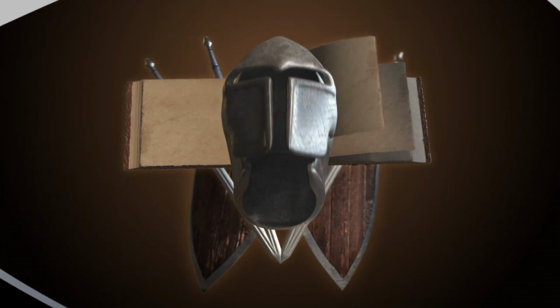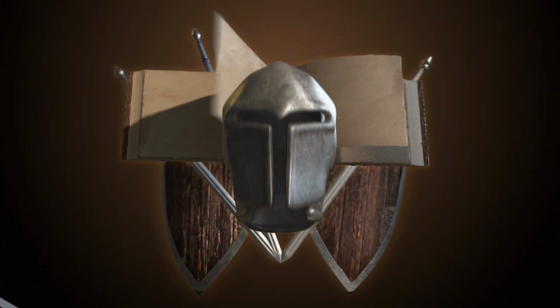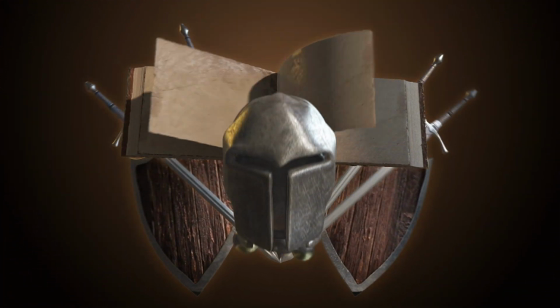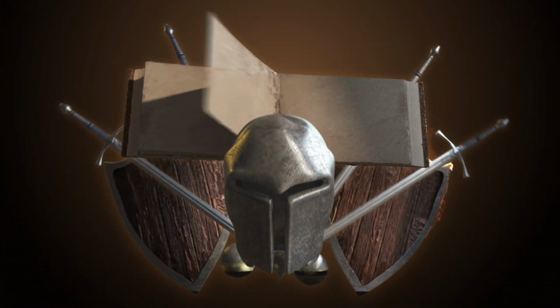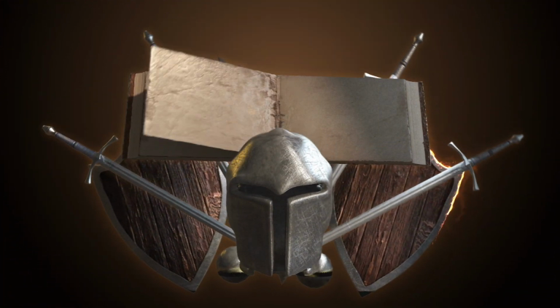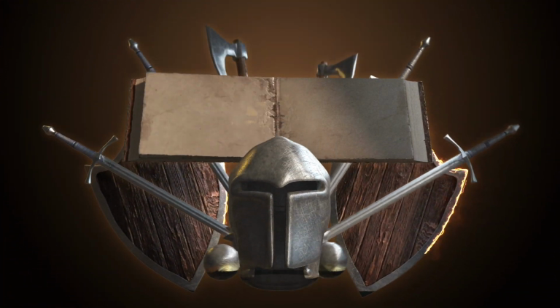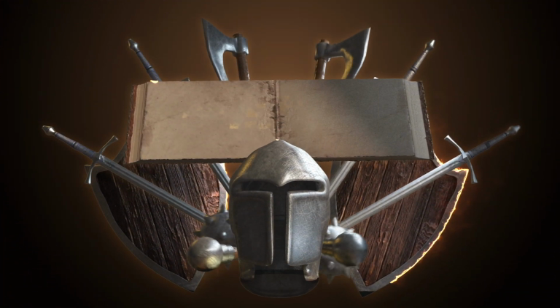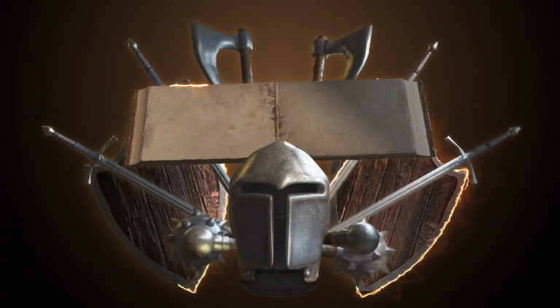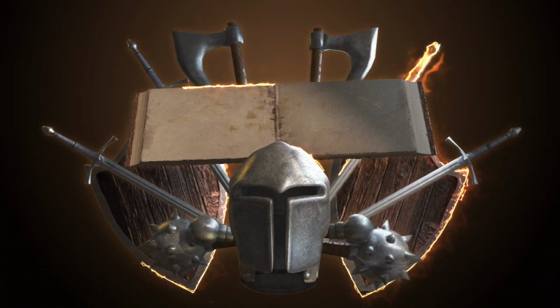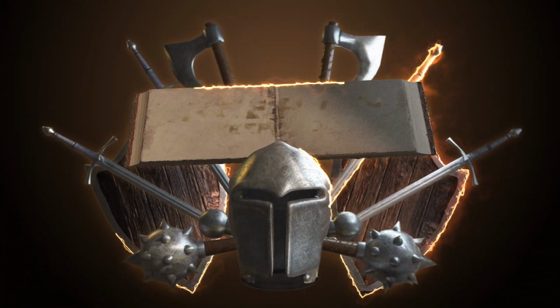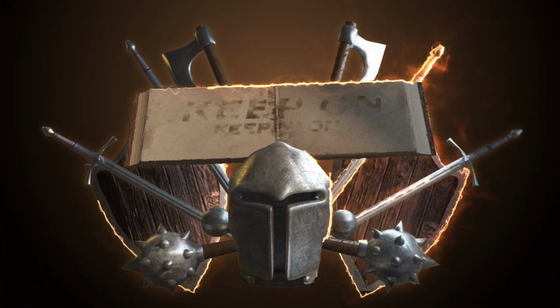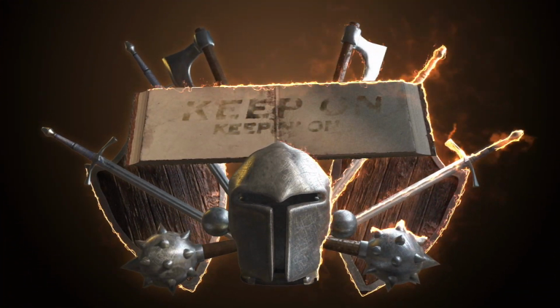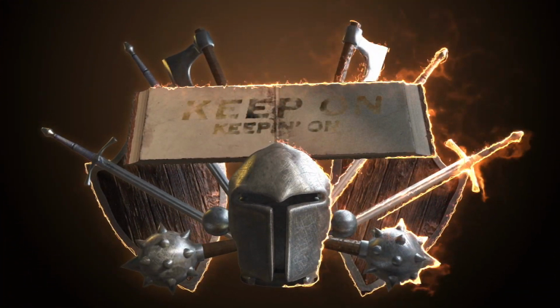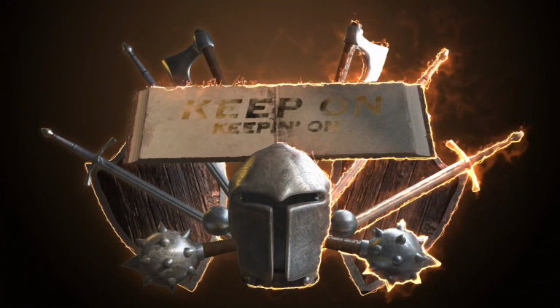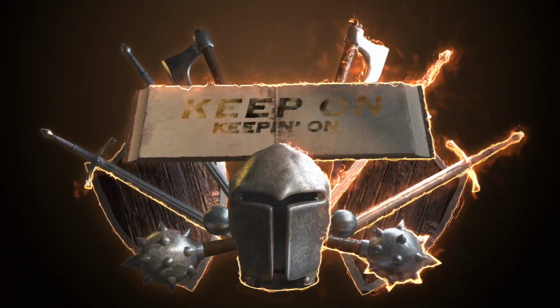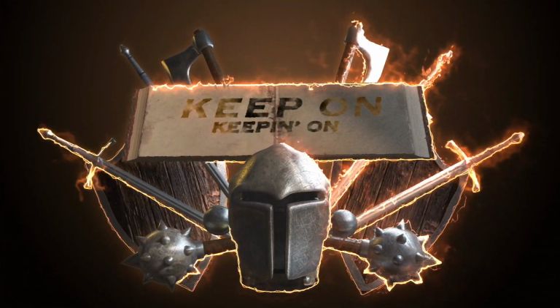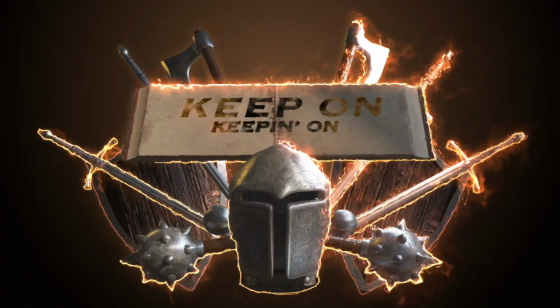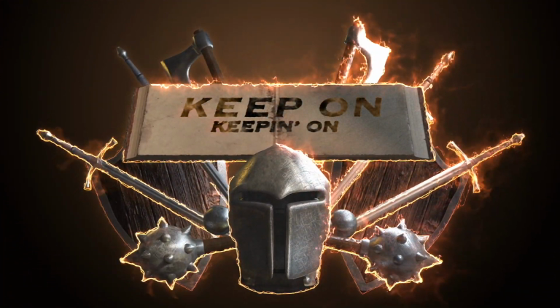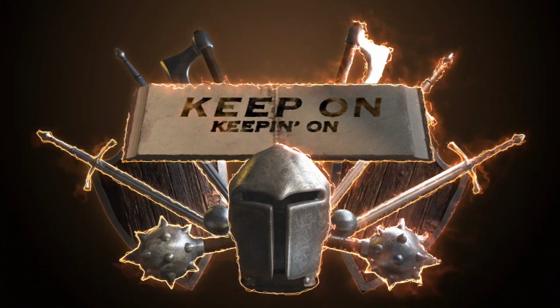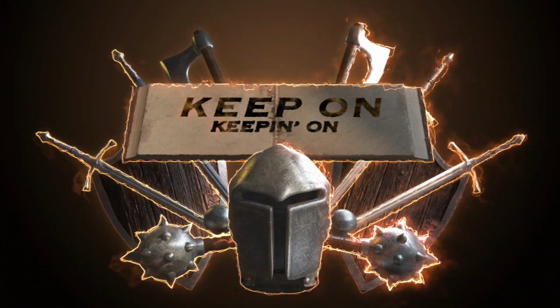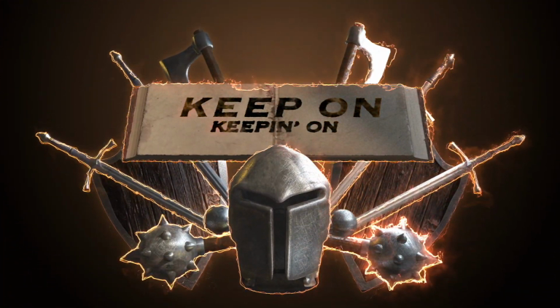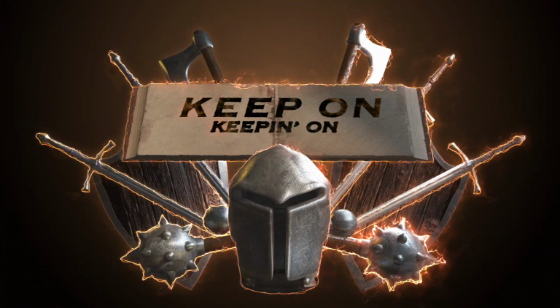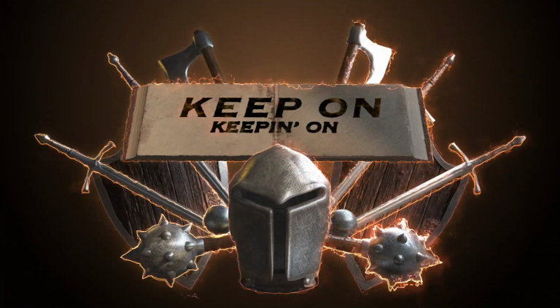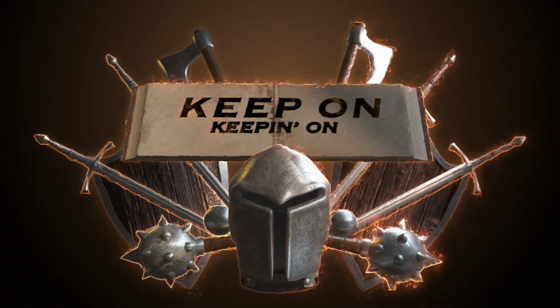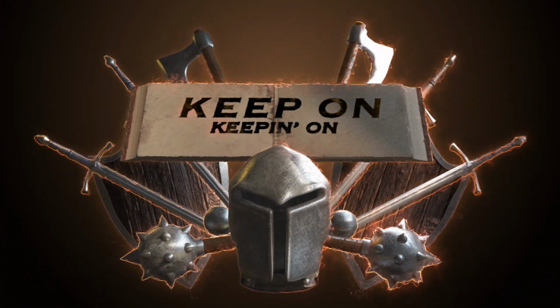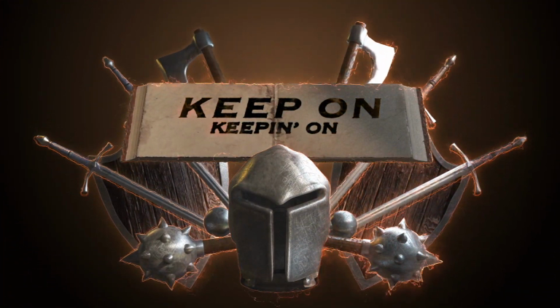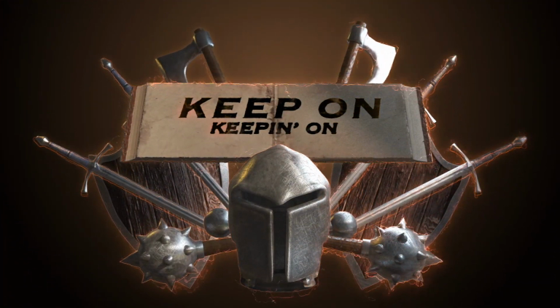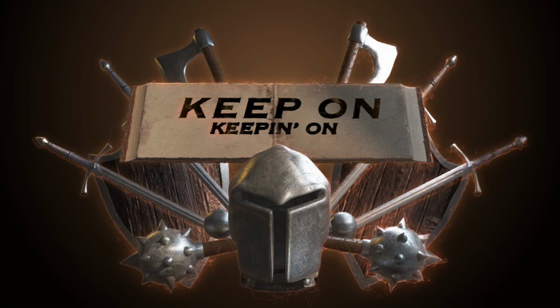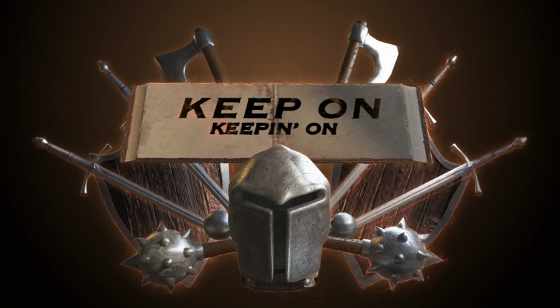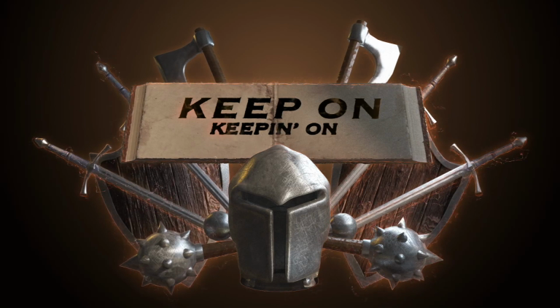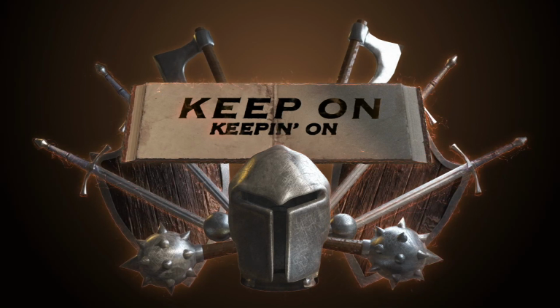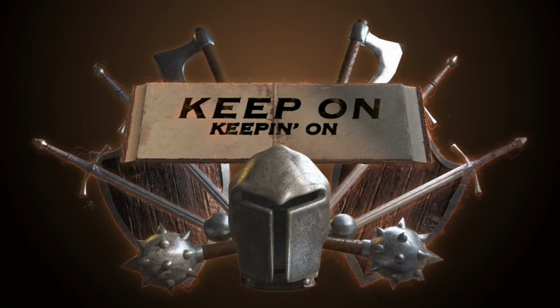You'll need to practice it of course before you get good at it, but this is a key step to playing well.